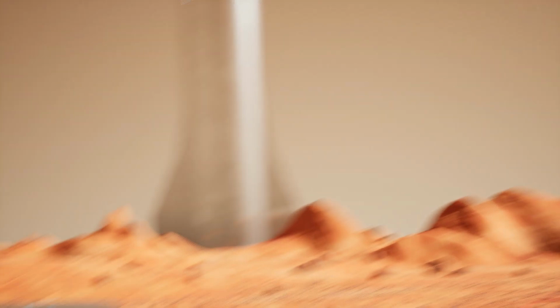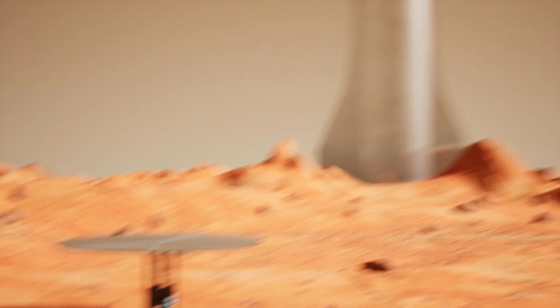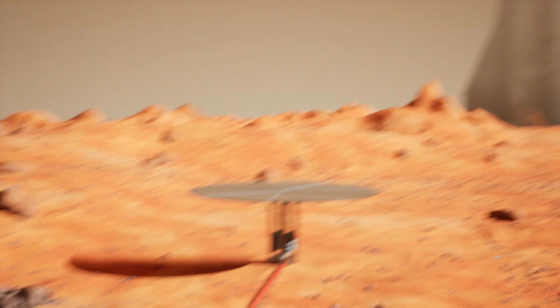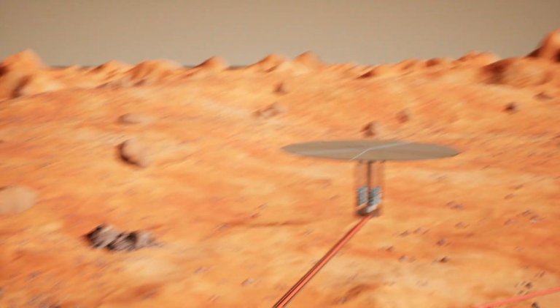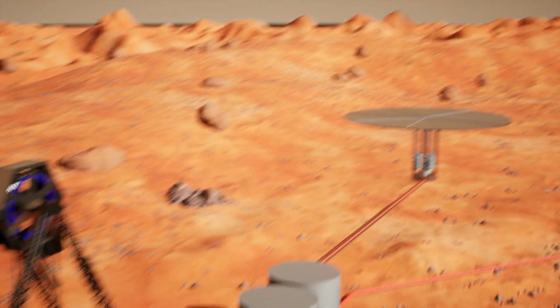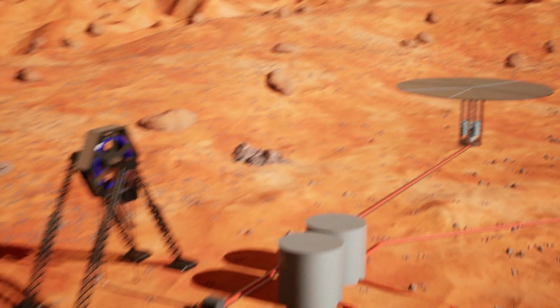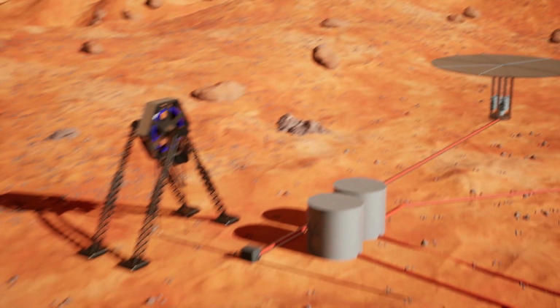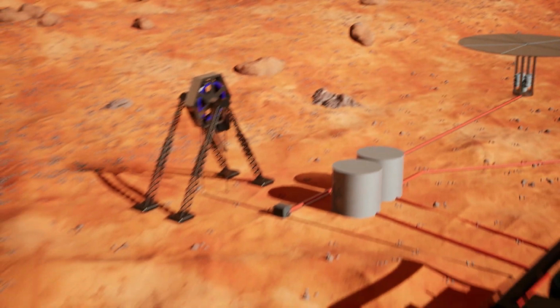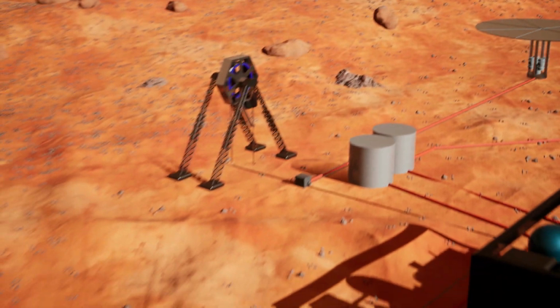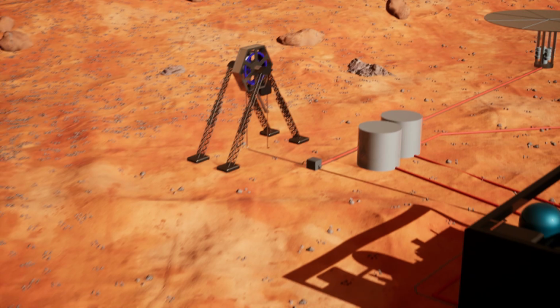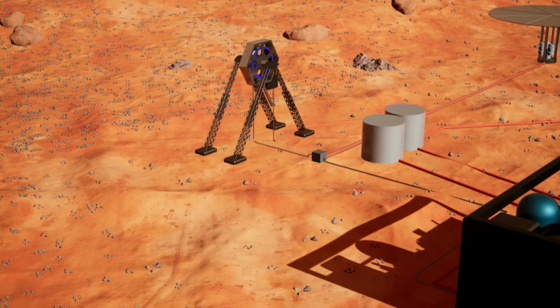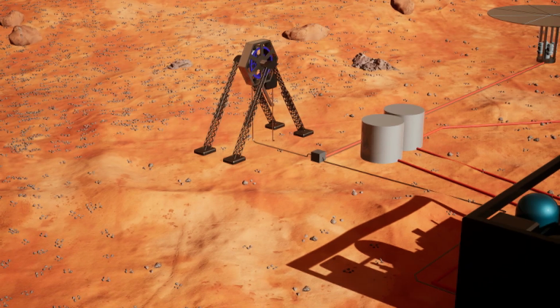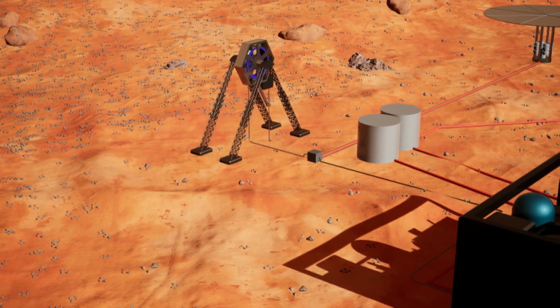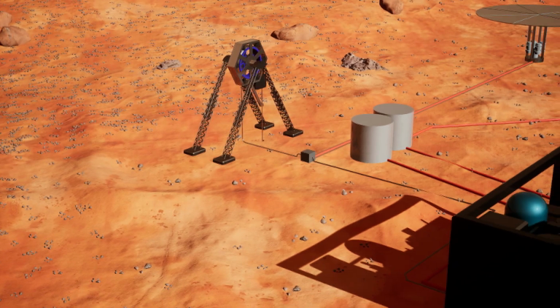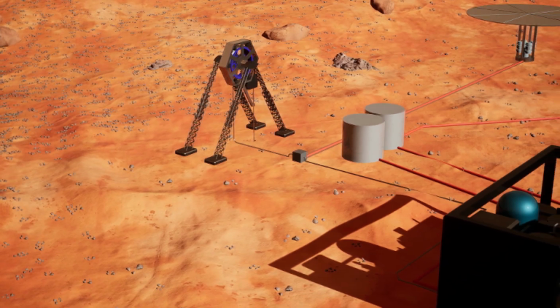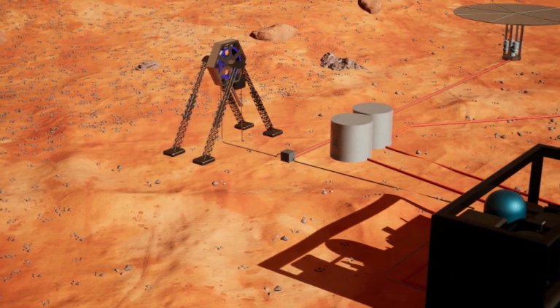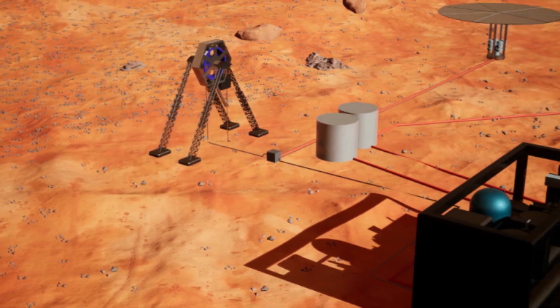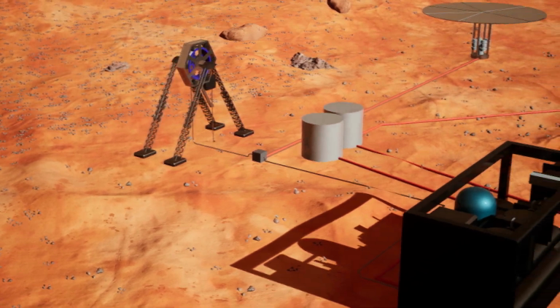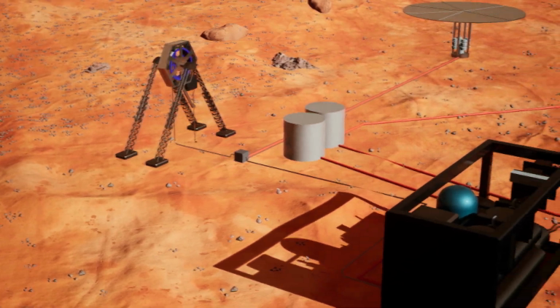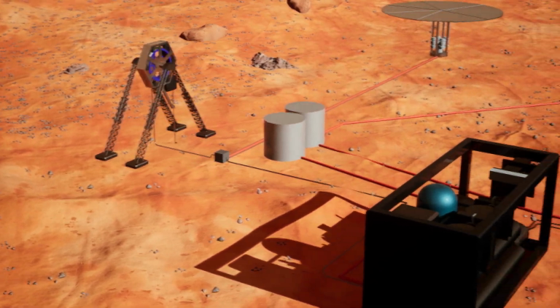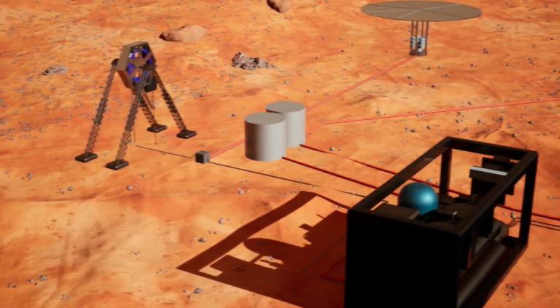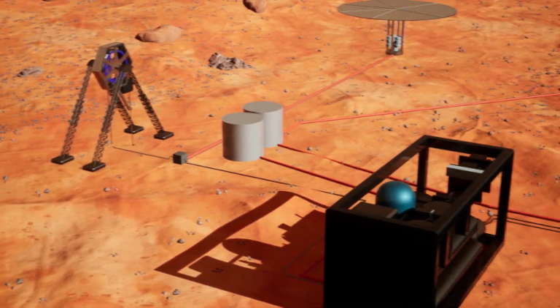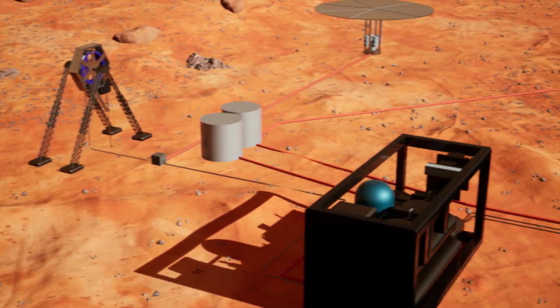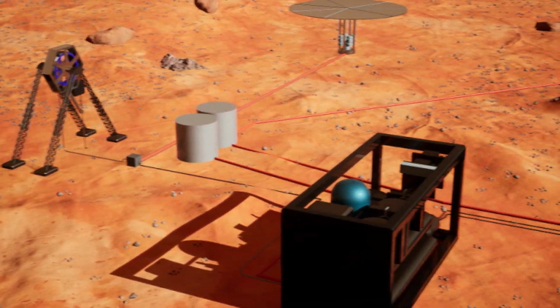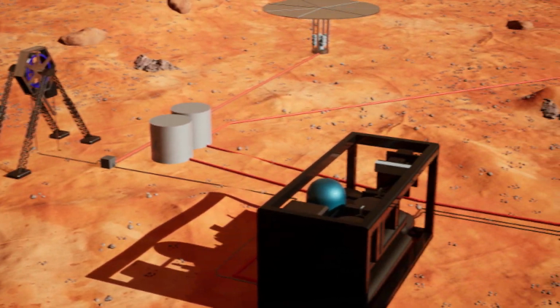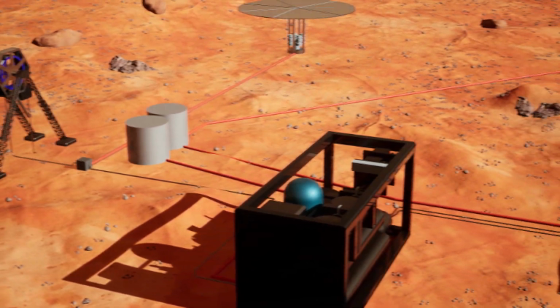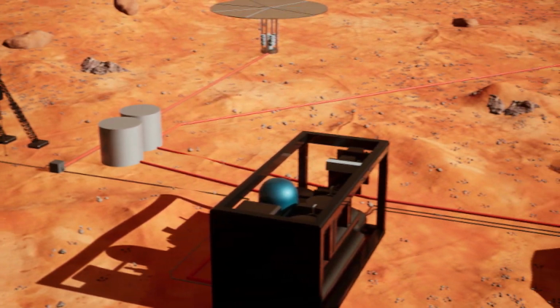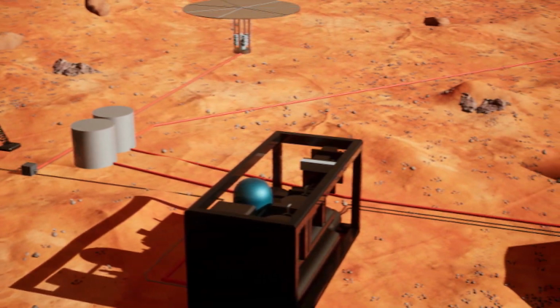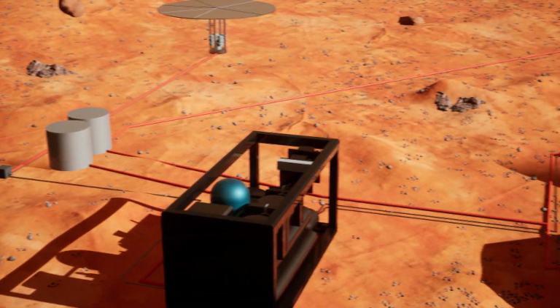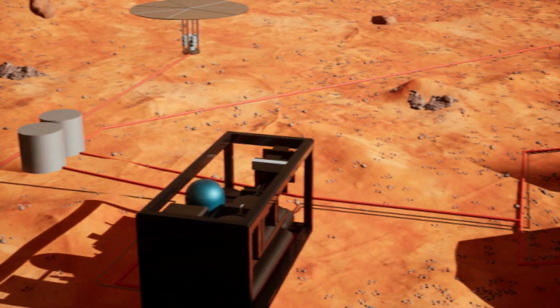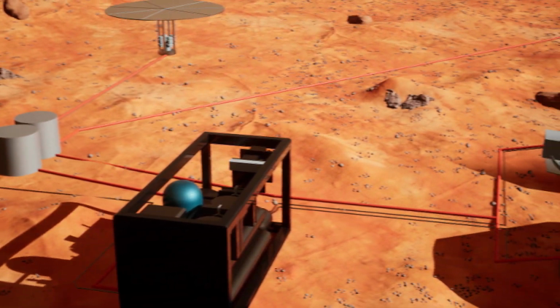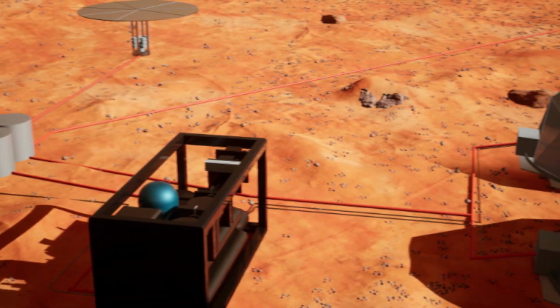It's a dangerous business going to Mars, but with Mithril, we stand a fighting chance.